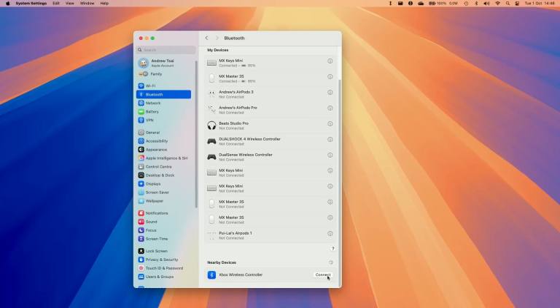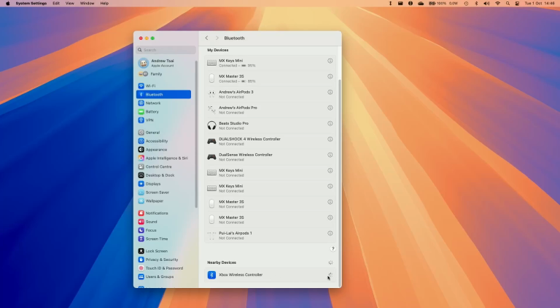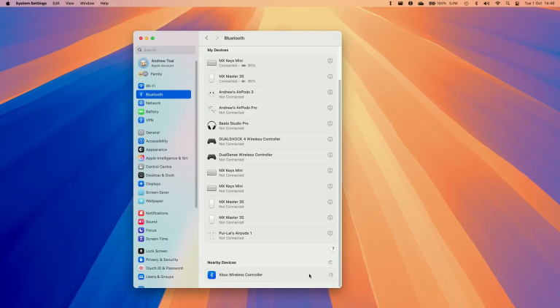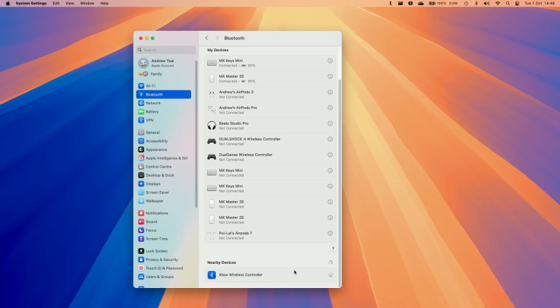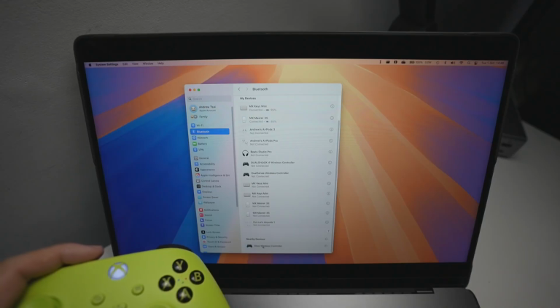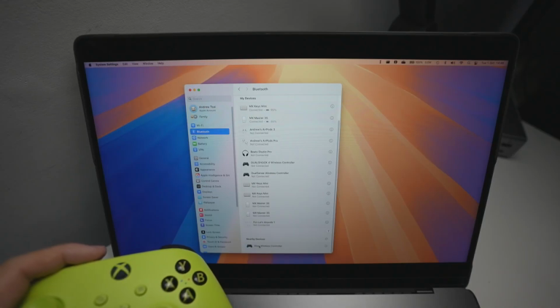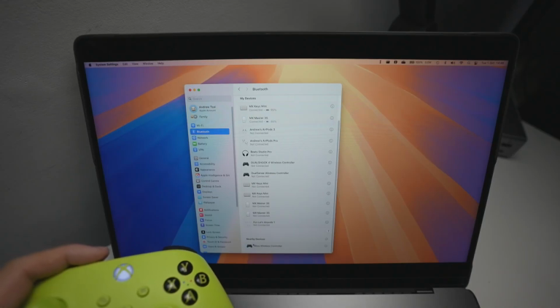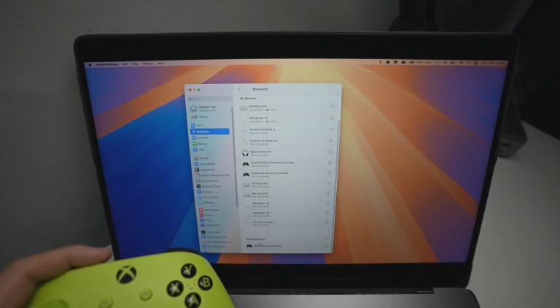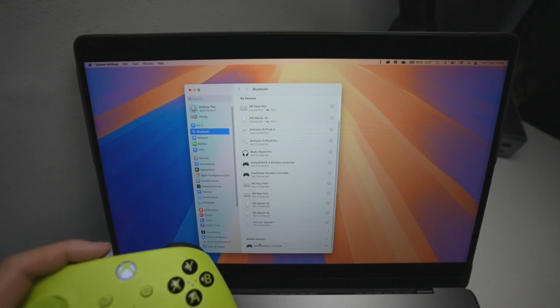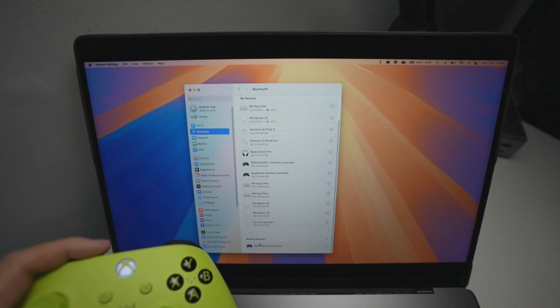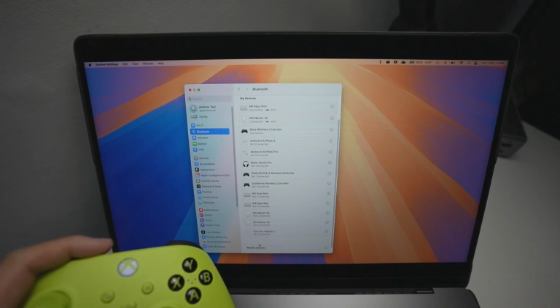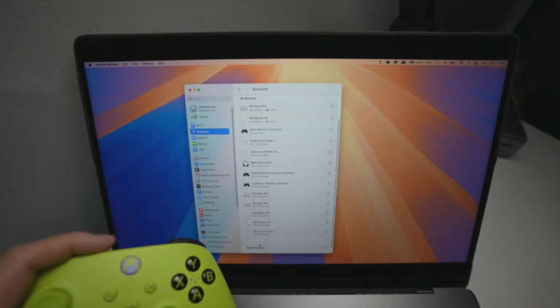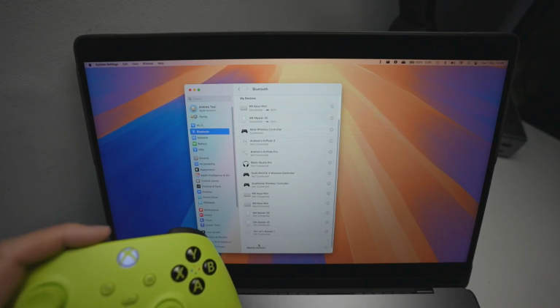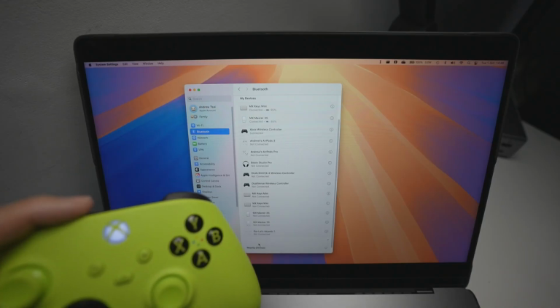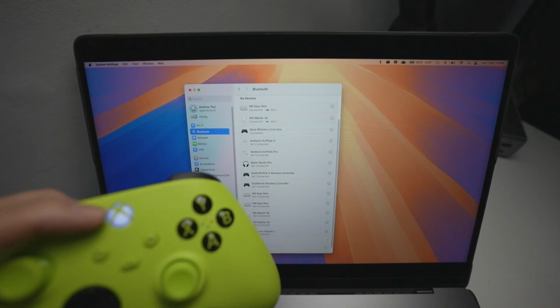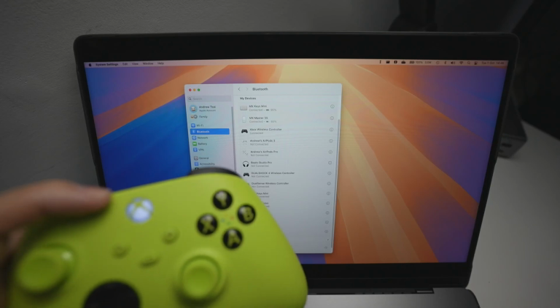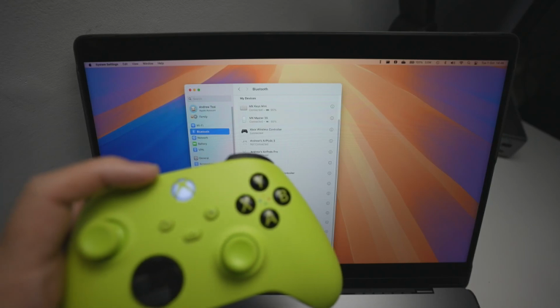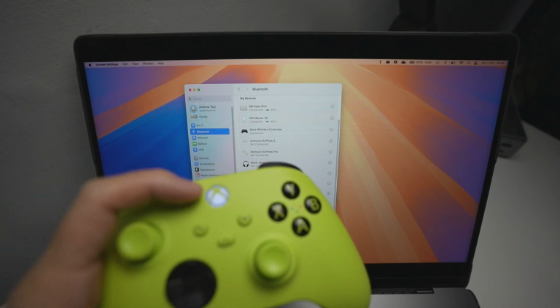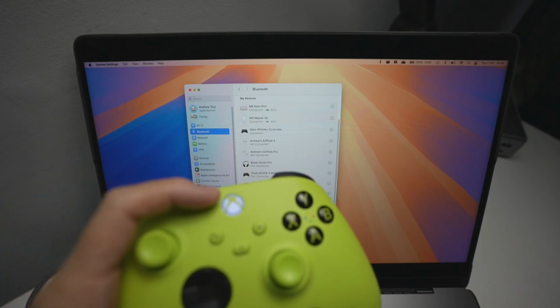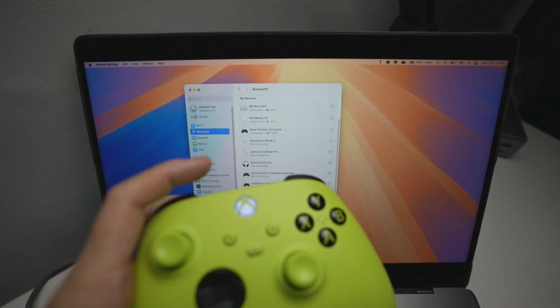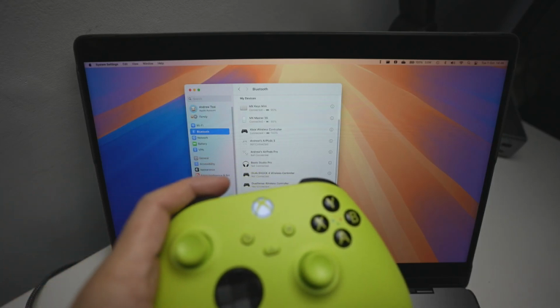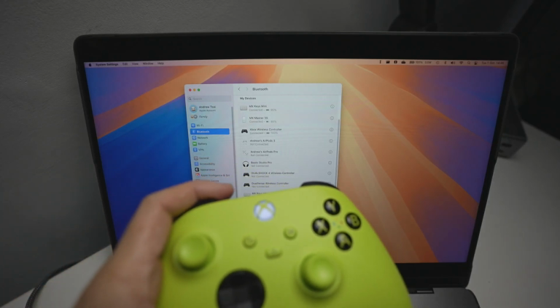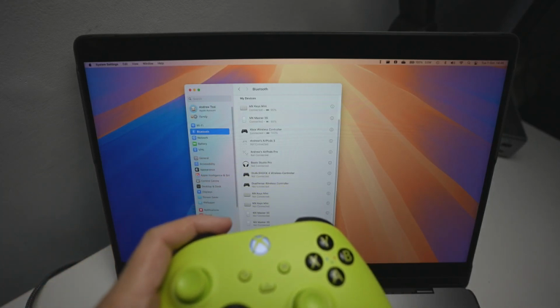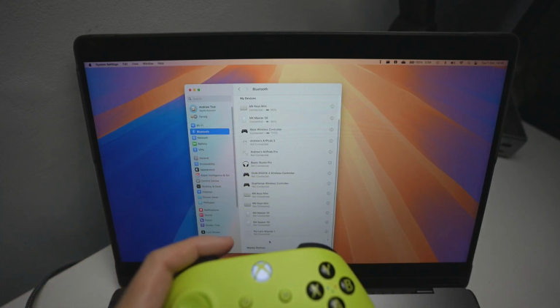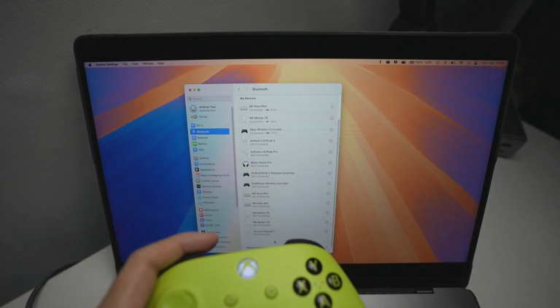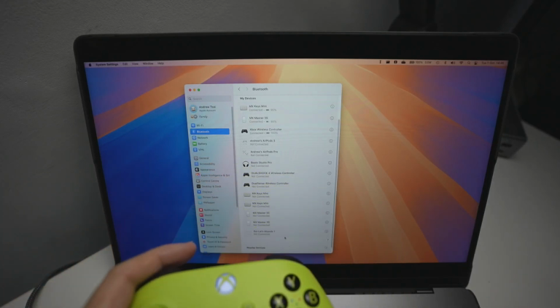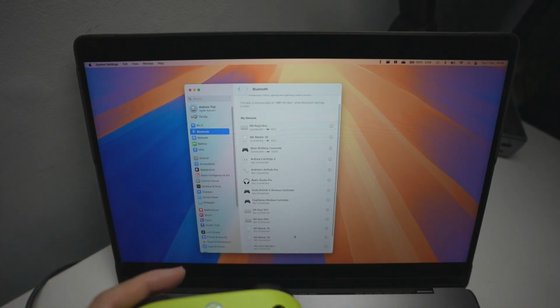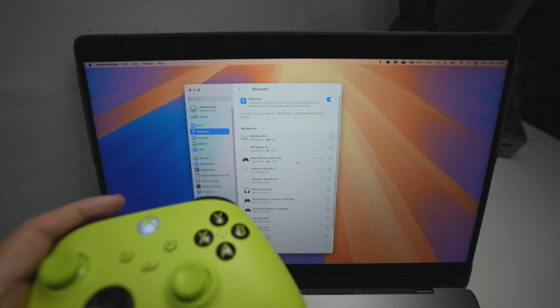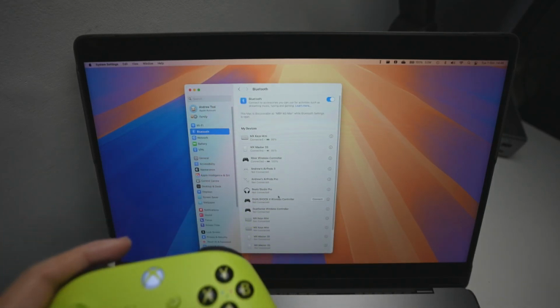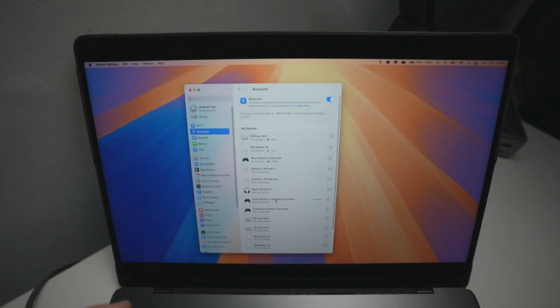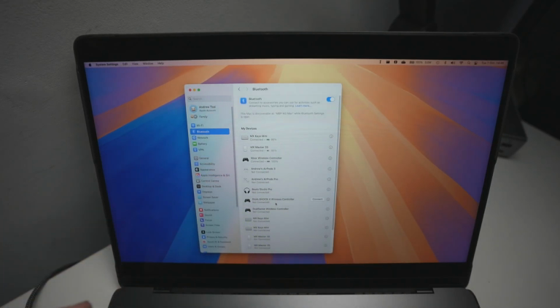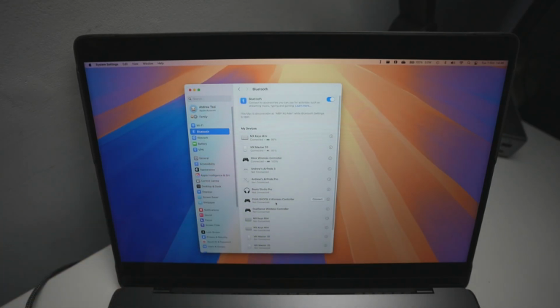We're going to press Connect, and then it'll just take a moment for that to connect. And once it's connected, the light on the controller is going to go solid — like that. And then it's now paired up.